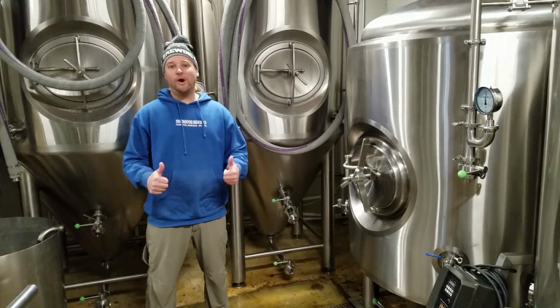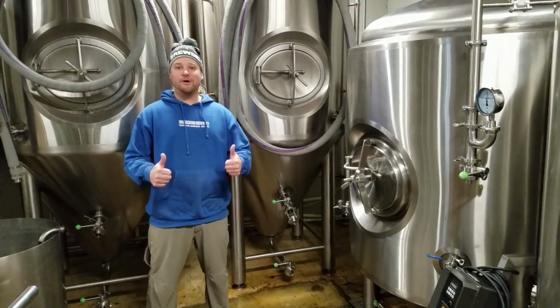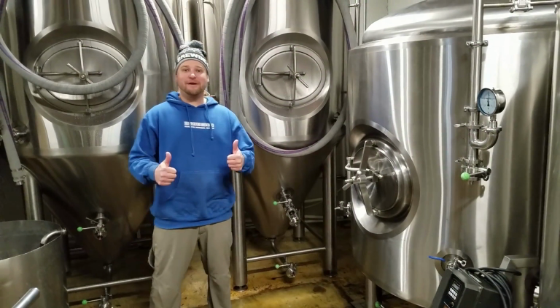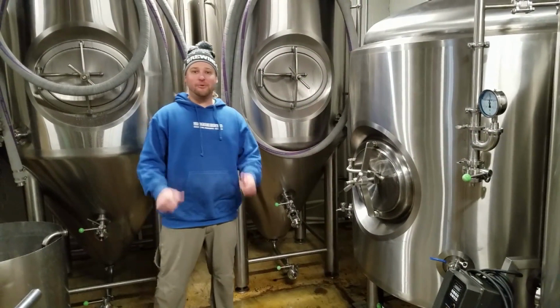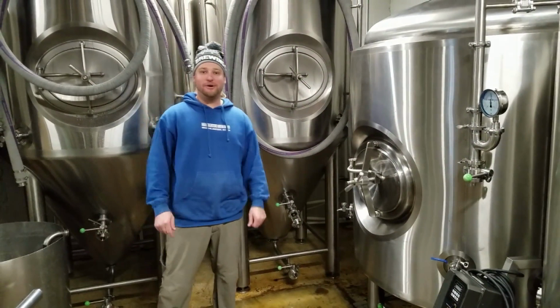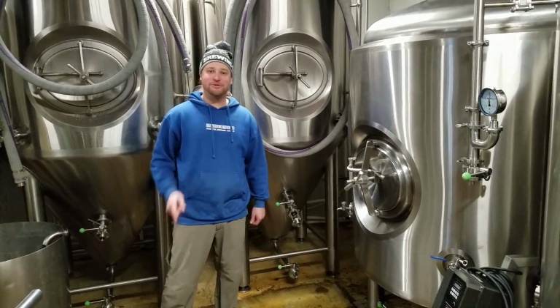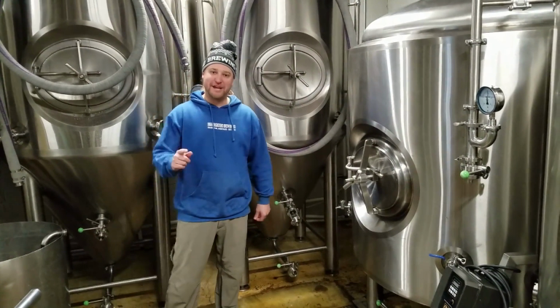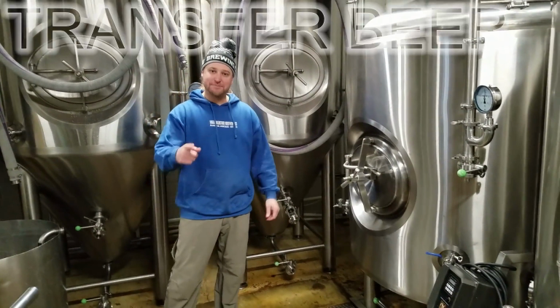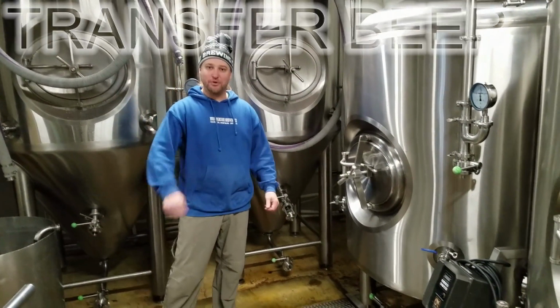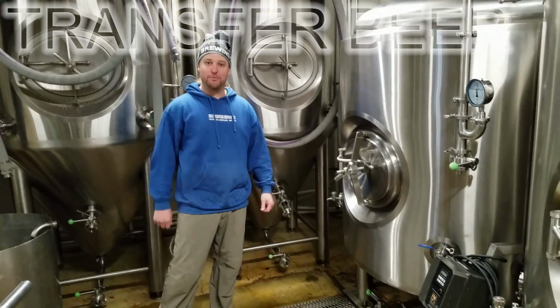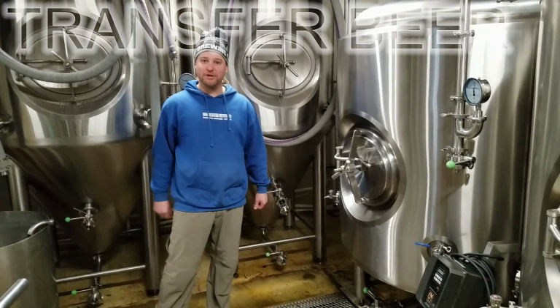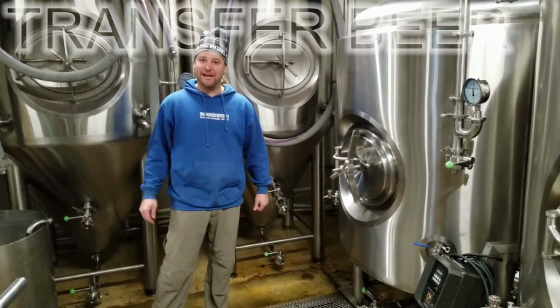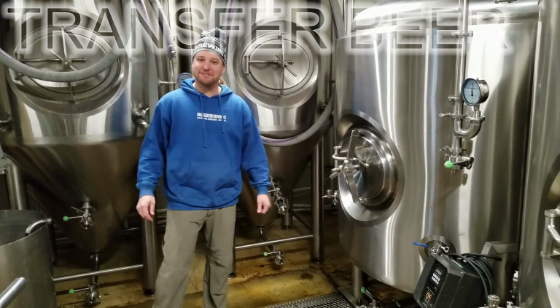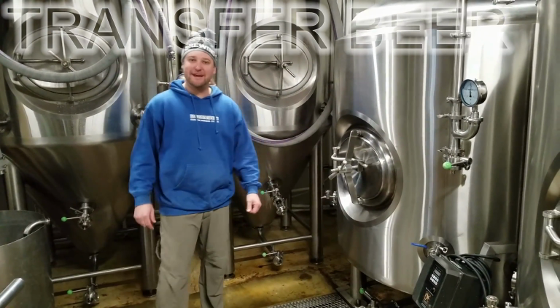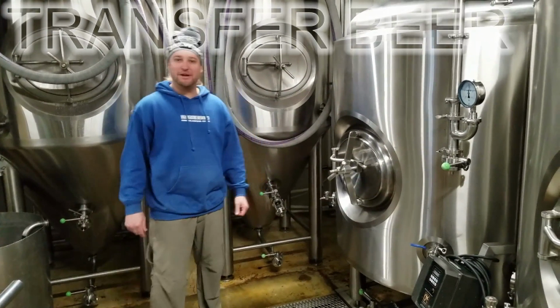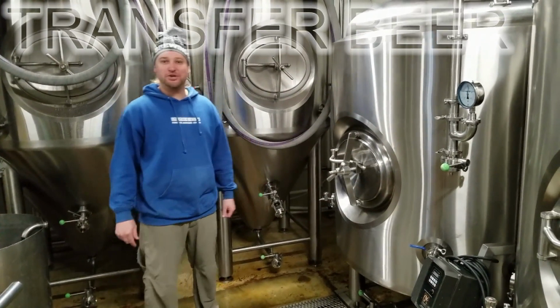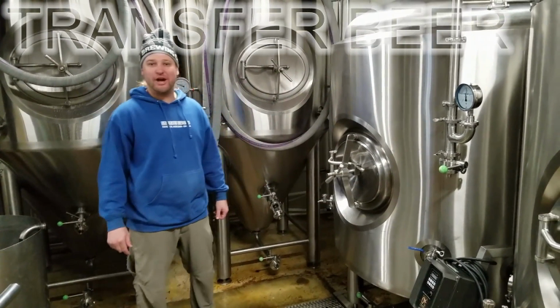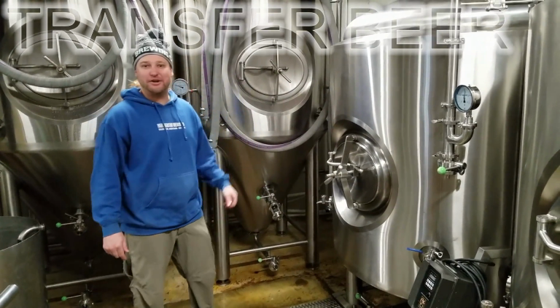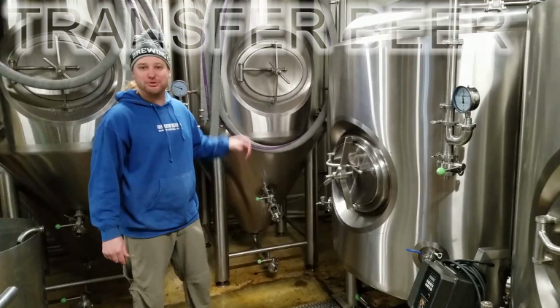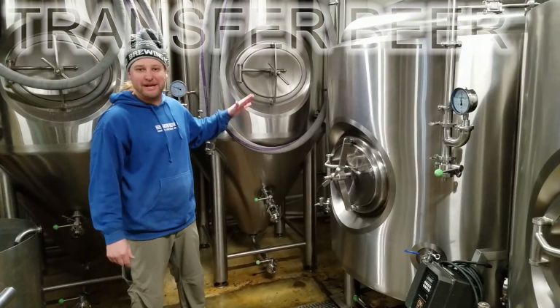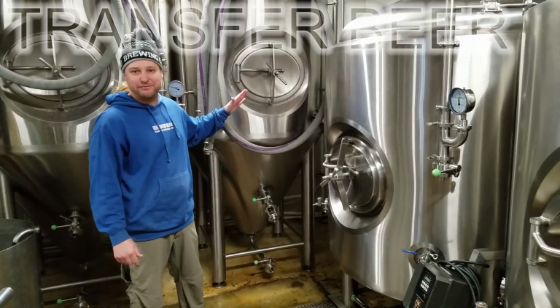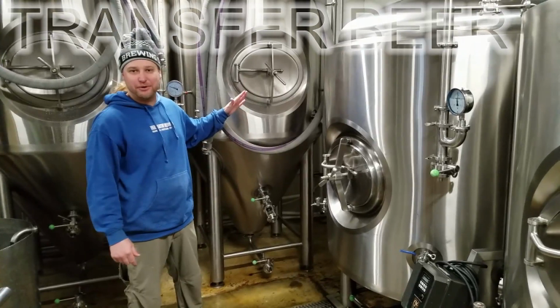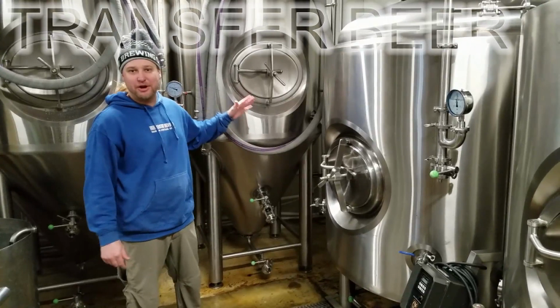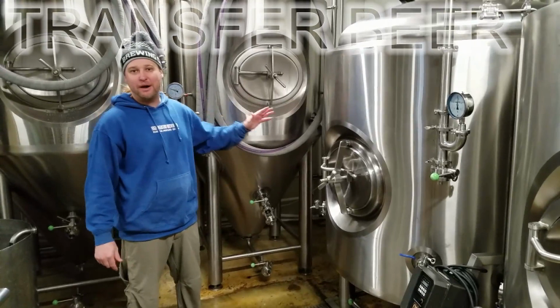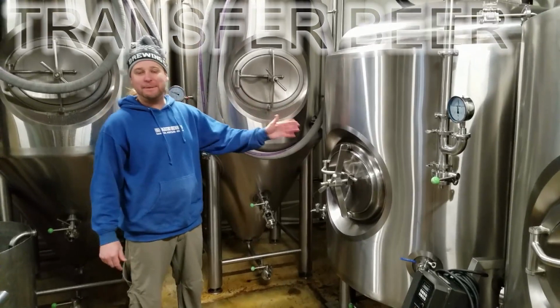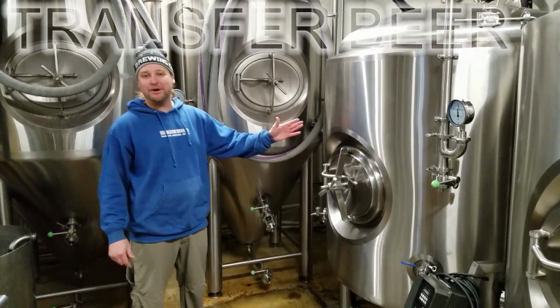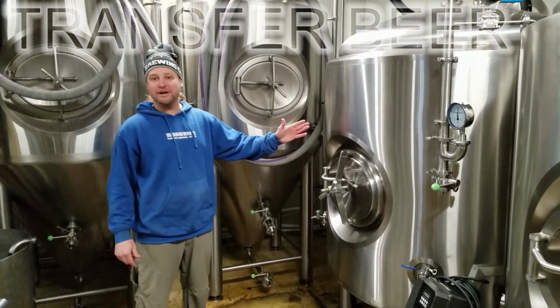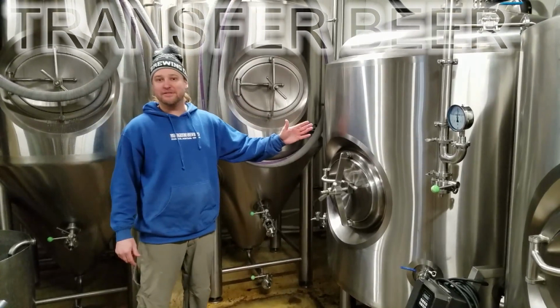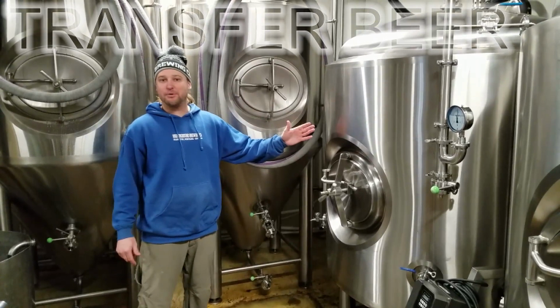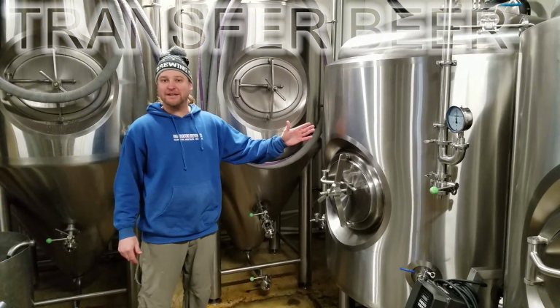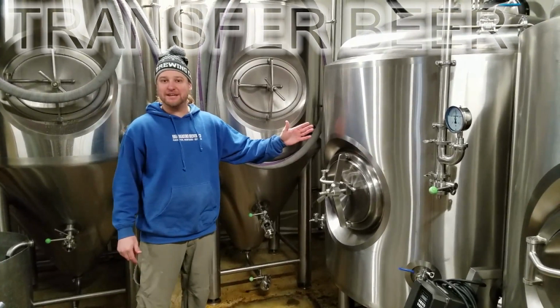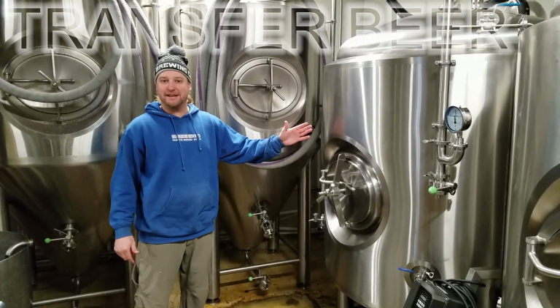Welcome everyone, Jasper at DruryLife. Today I'm going to show you how to transfer a beer into the bright tank.